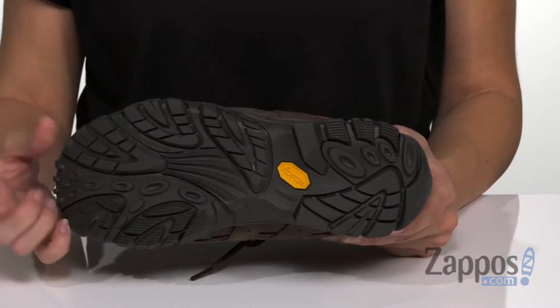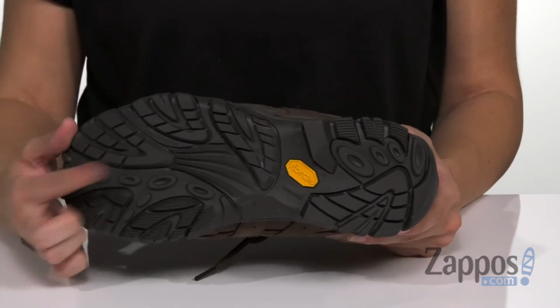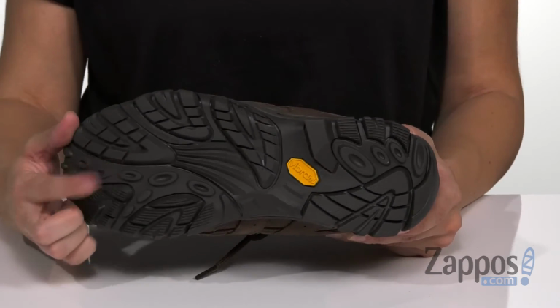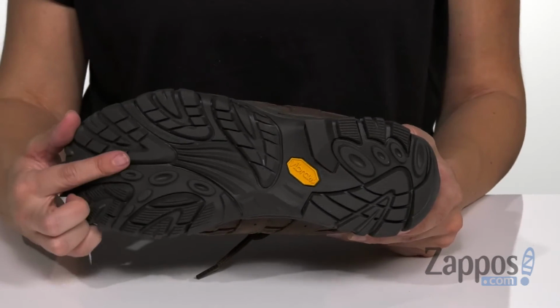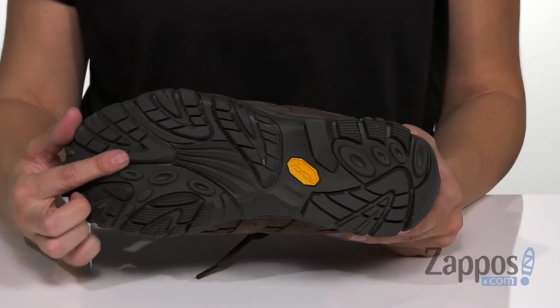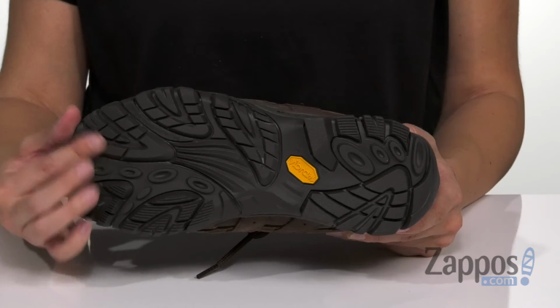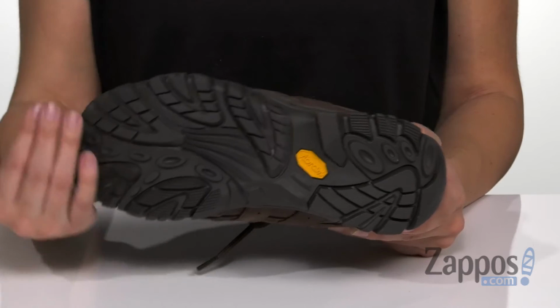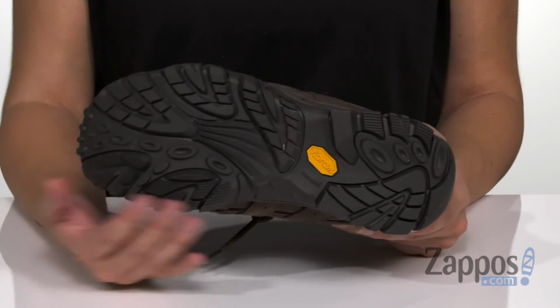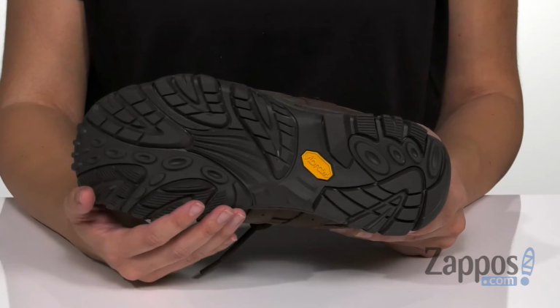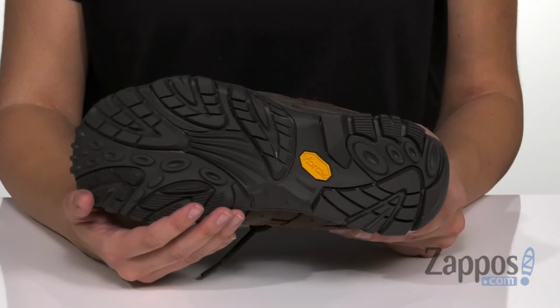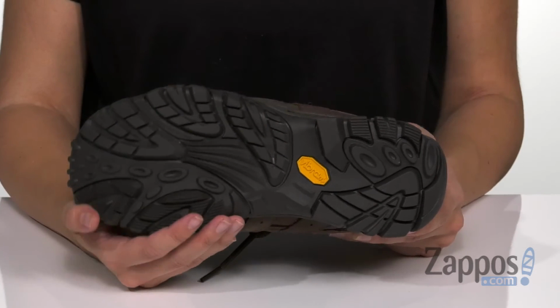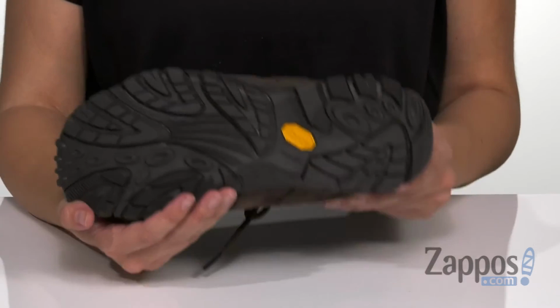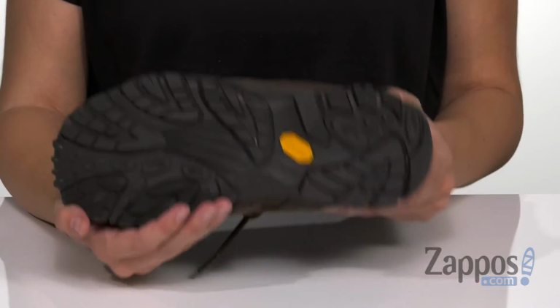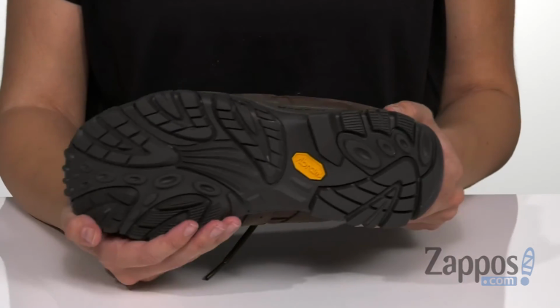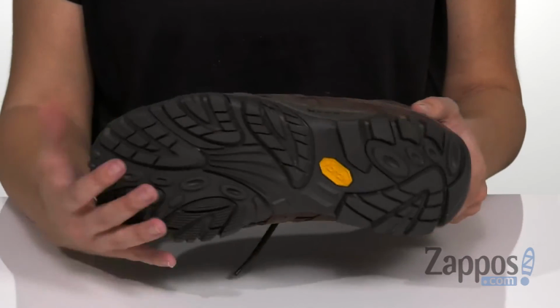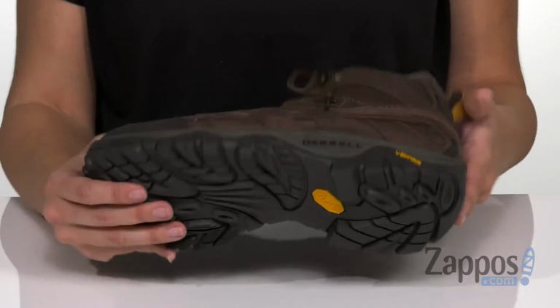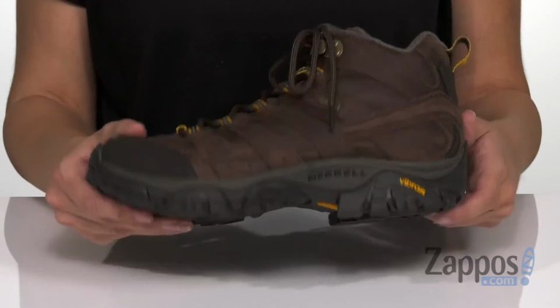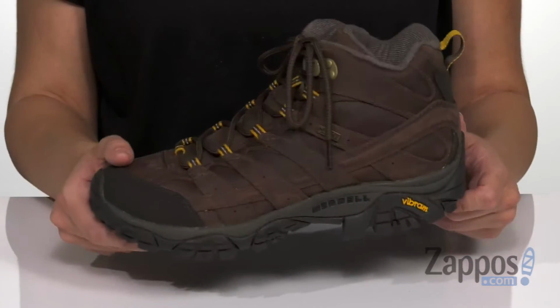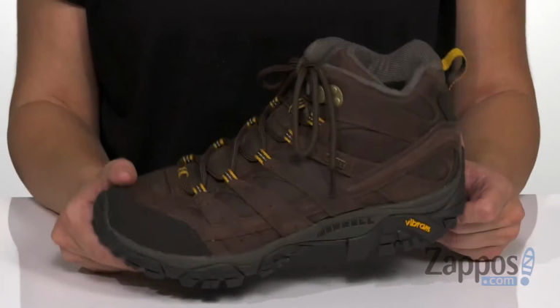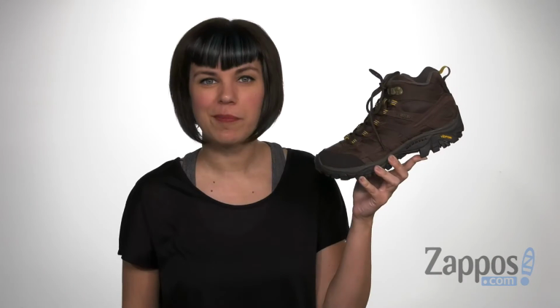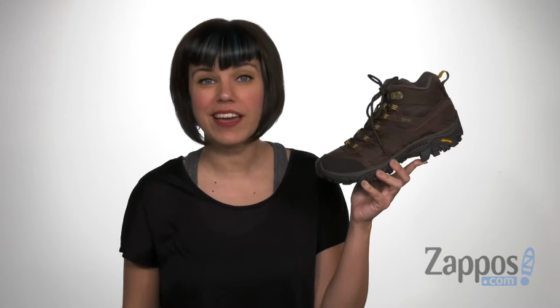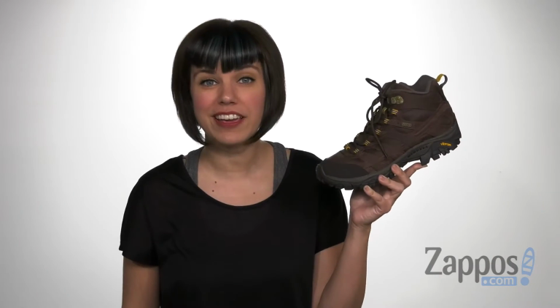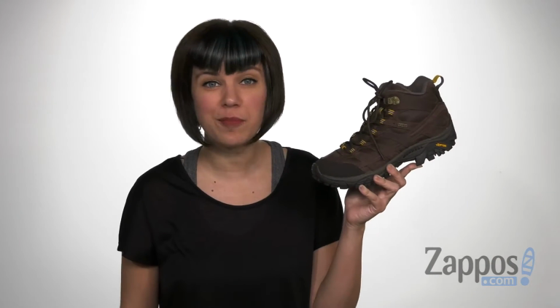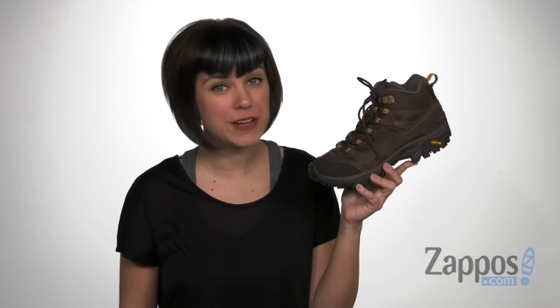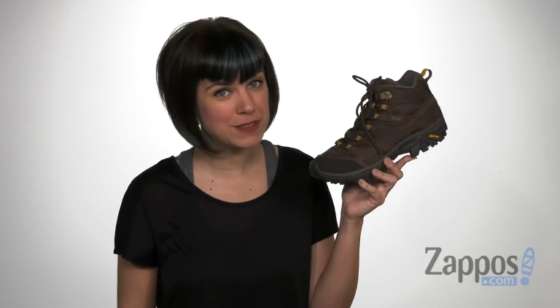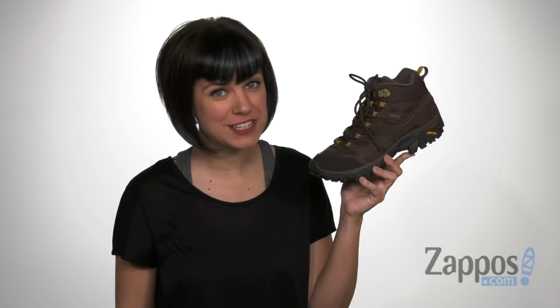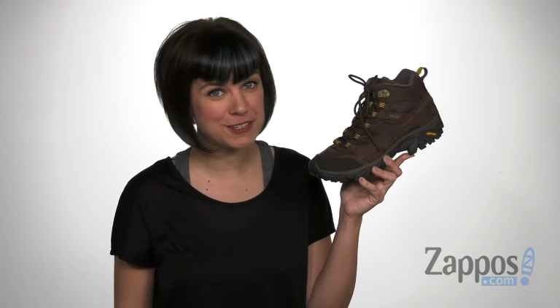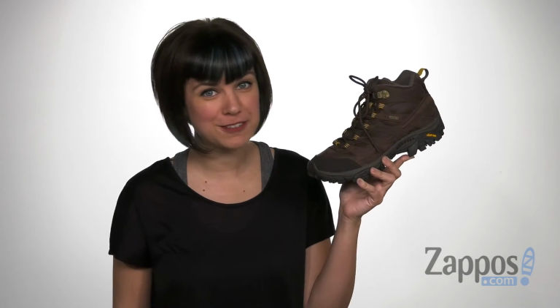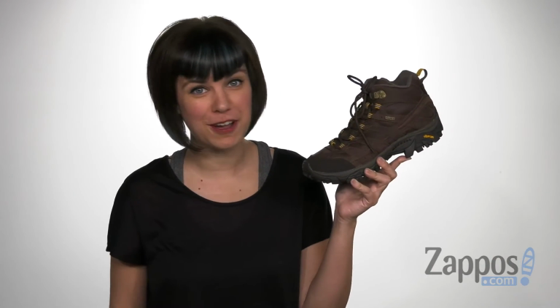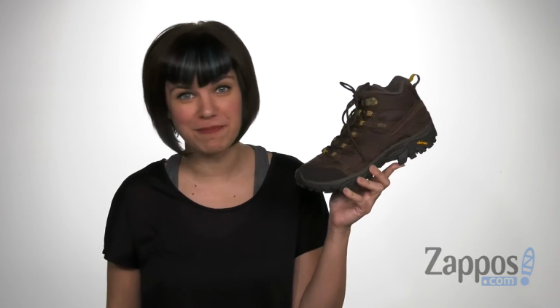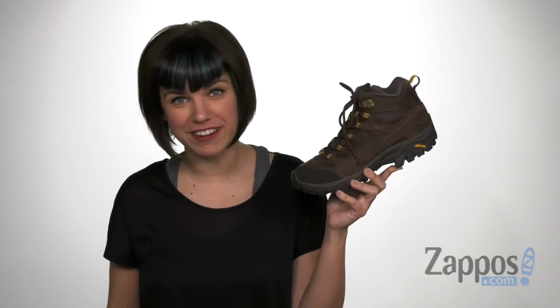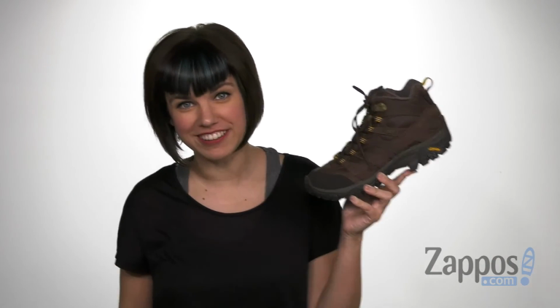The bottom is a Vibram TC5 Plus outsole. It's going to give you high performance, durability, and traction. Make hiking a breeze with these shoes from Merrell.